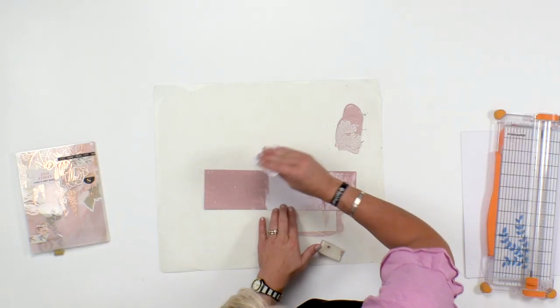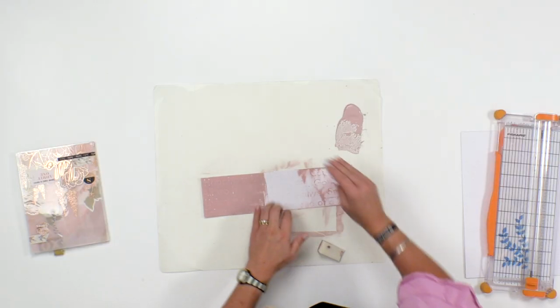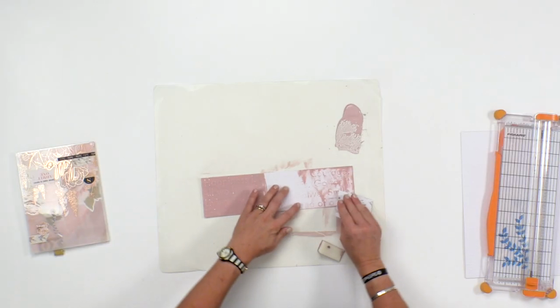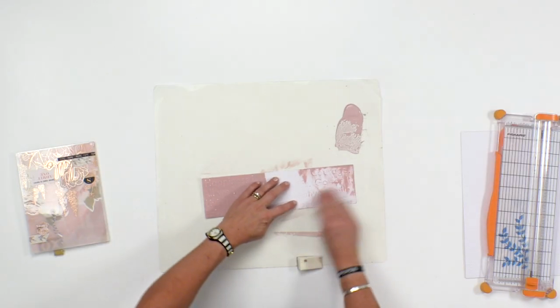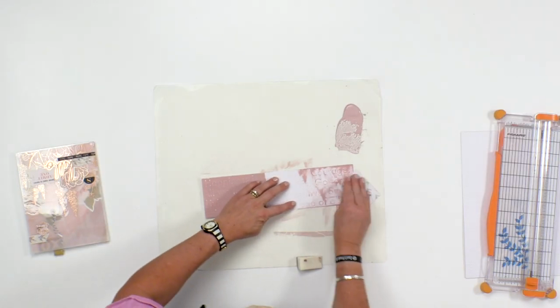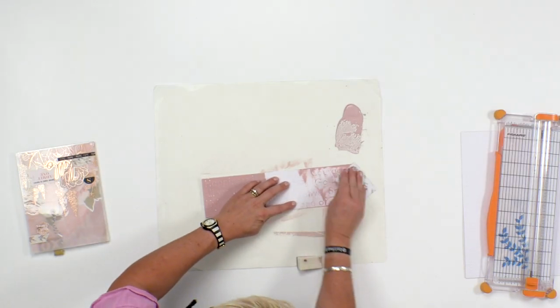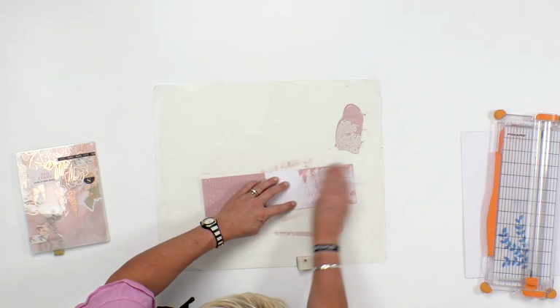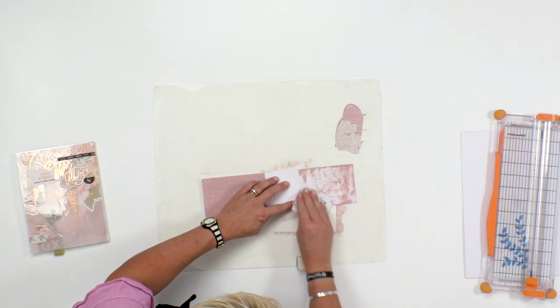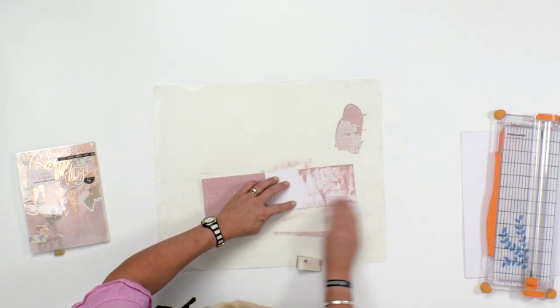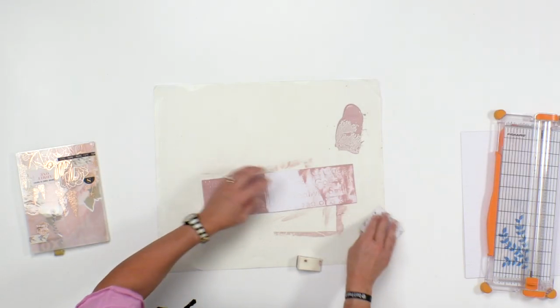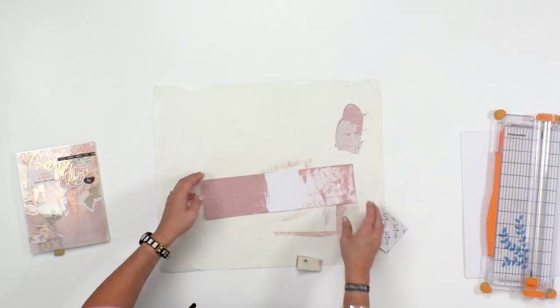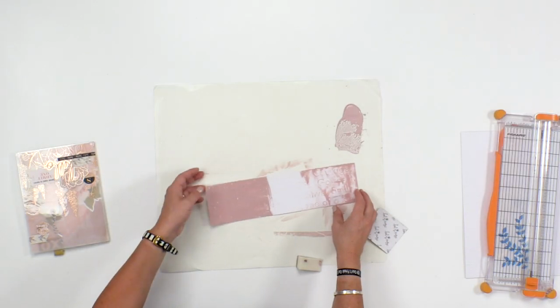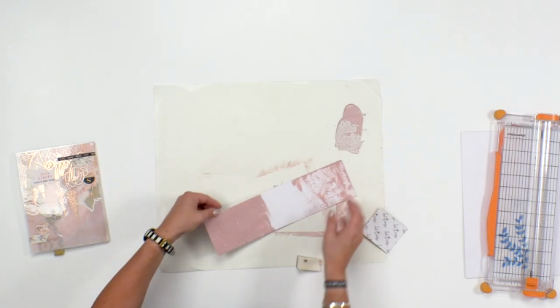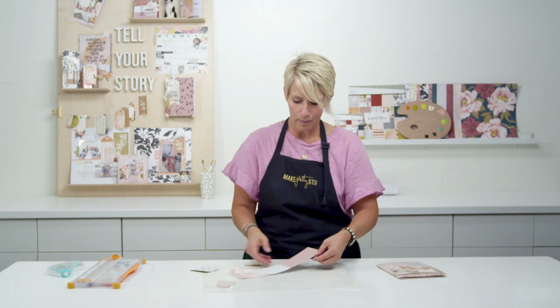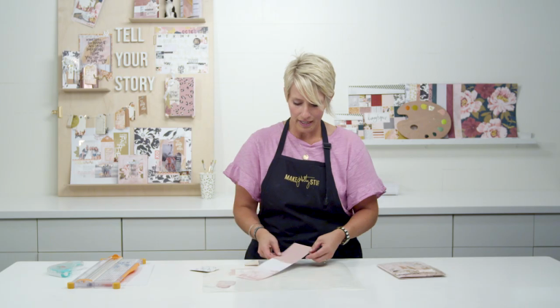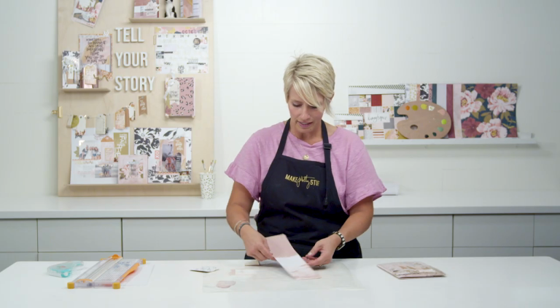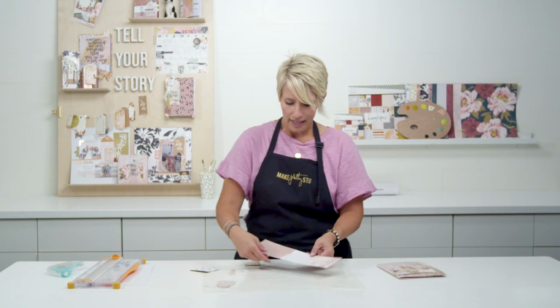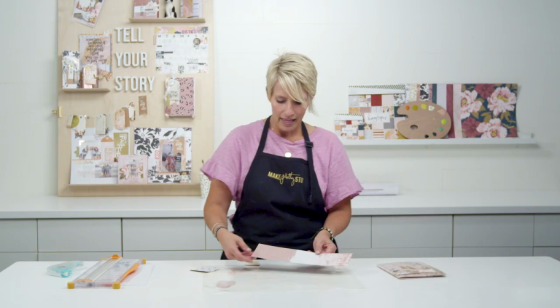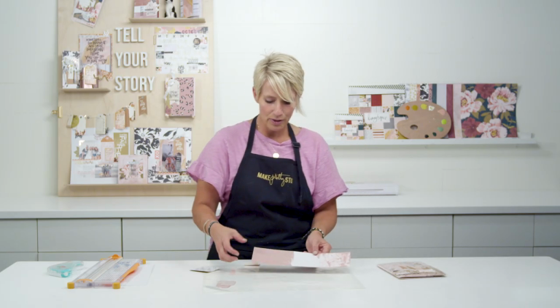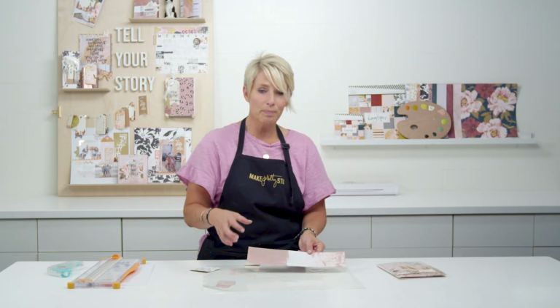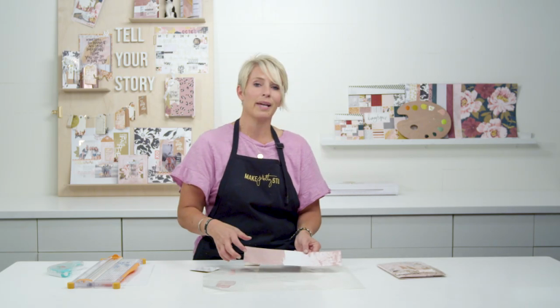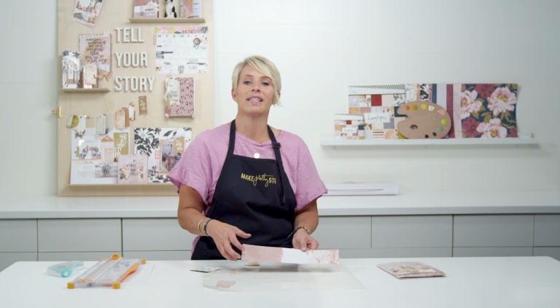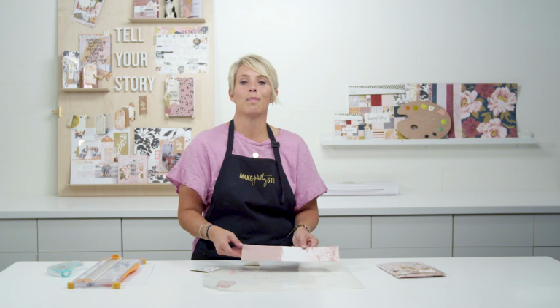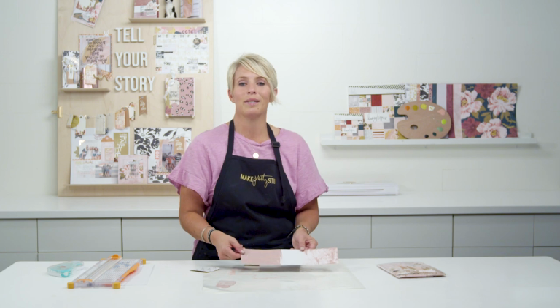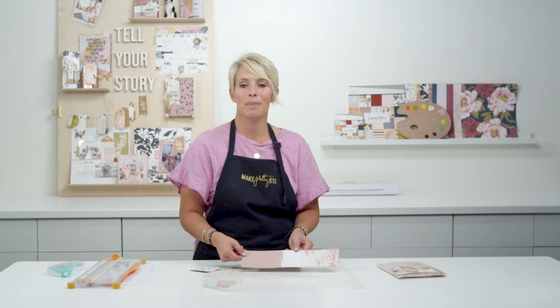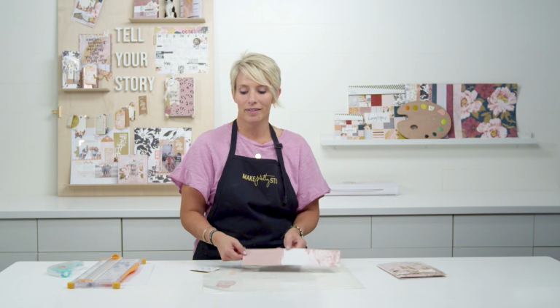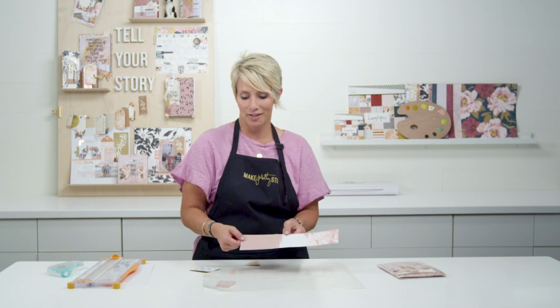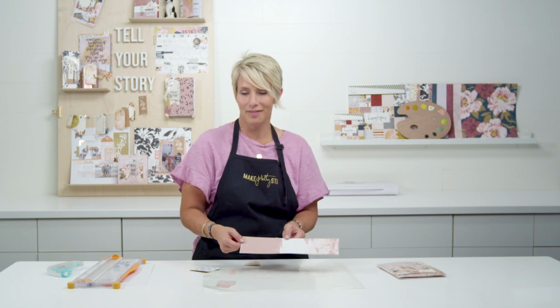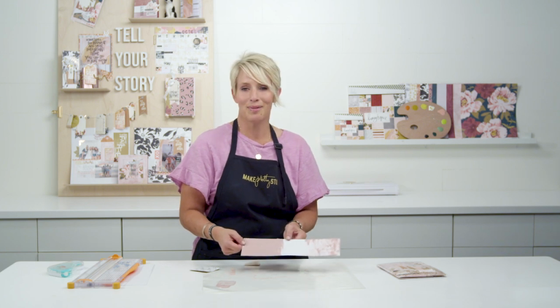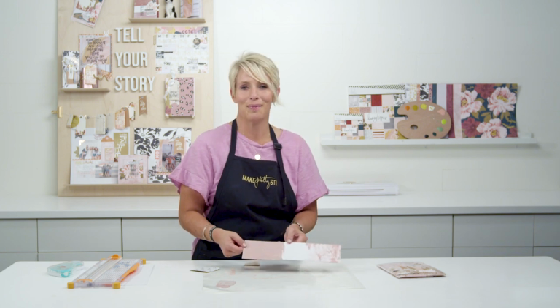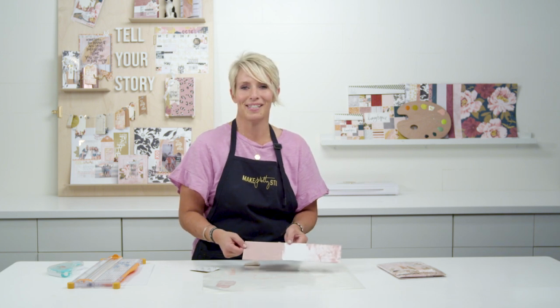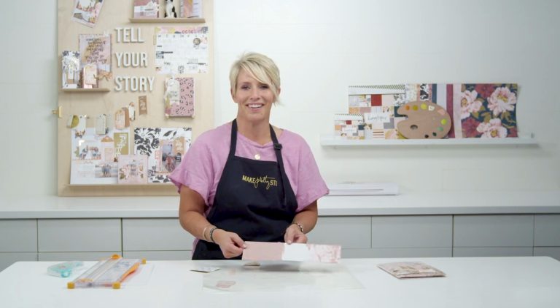So those are just two fun ways that you can play with this embossing paper to make pretty stuff.